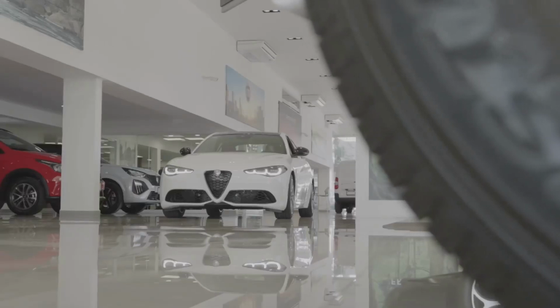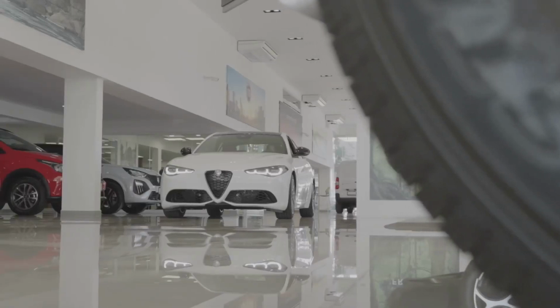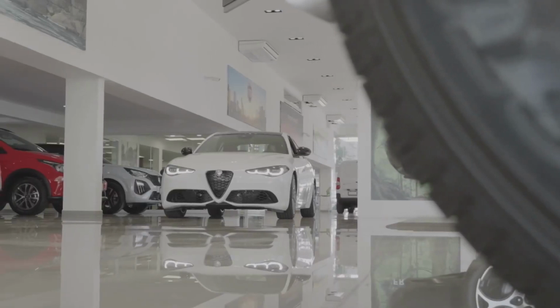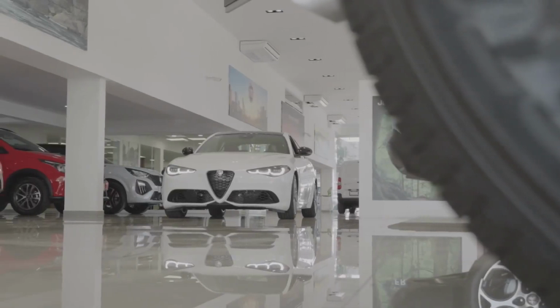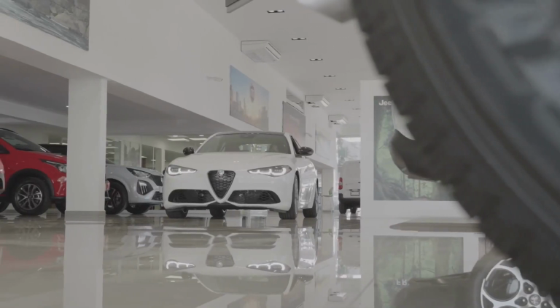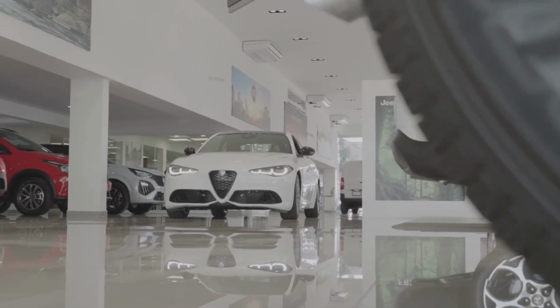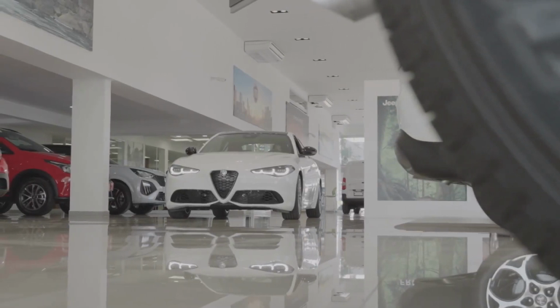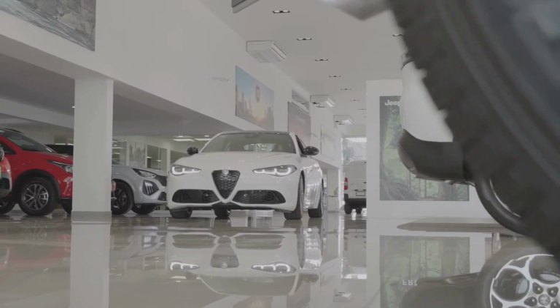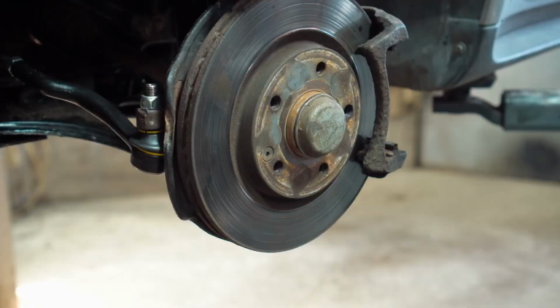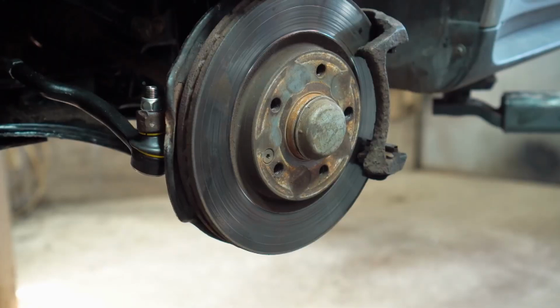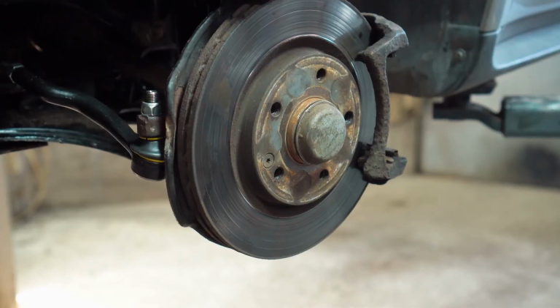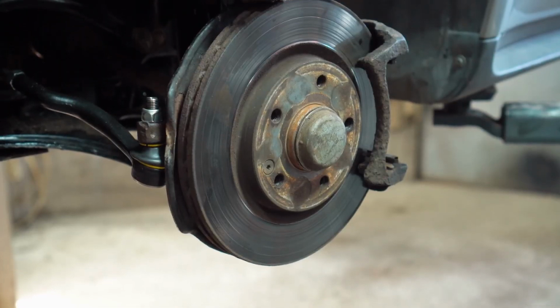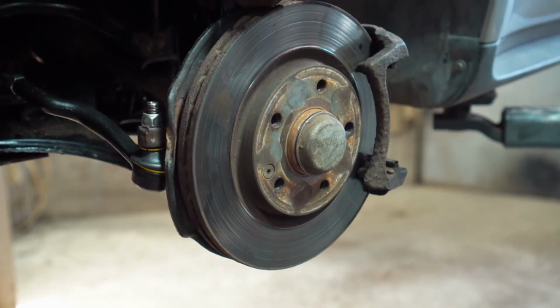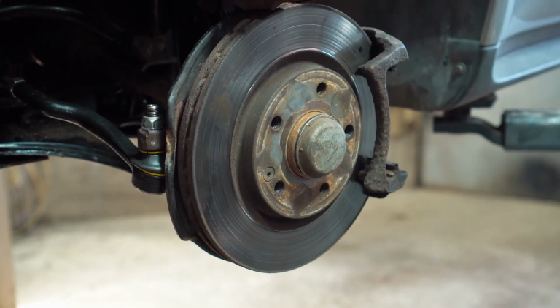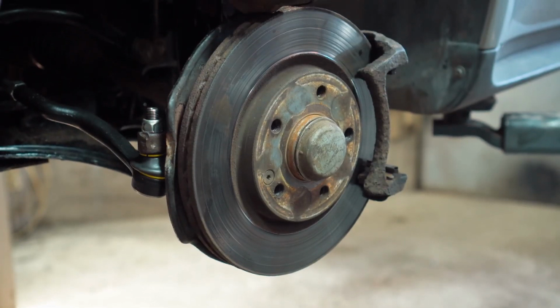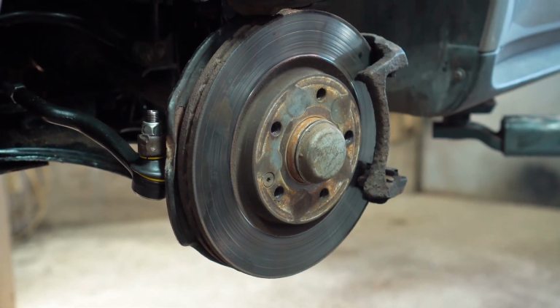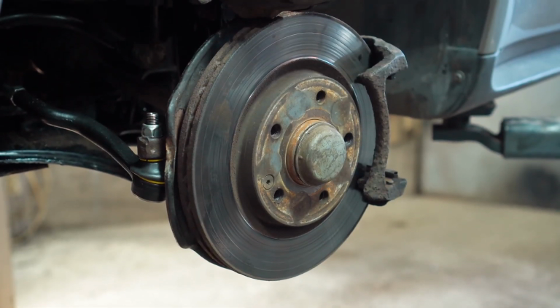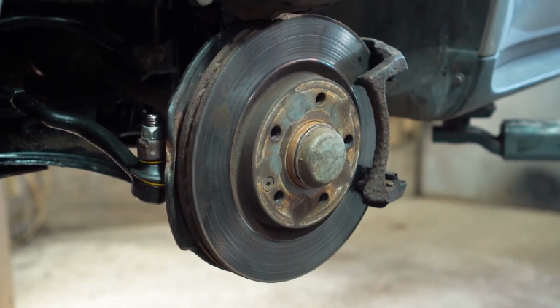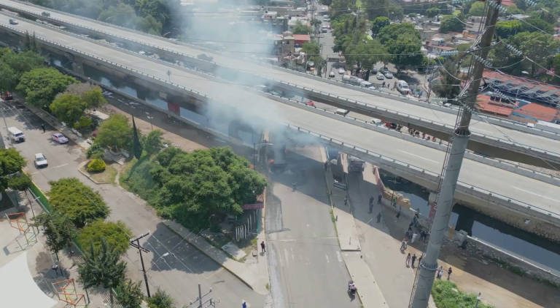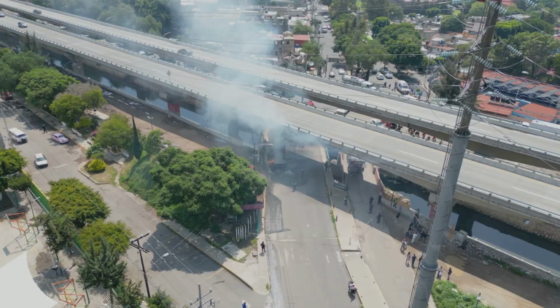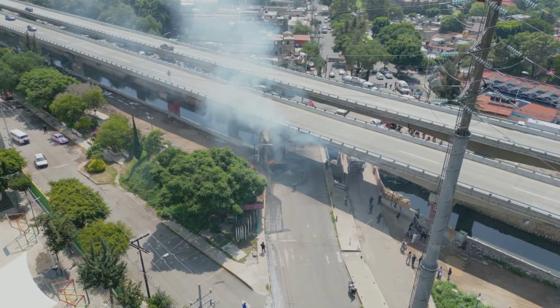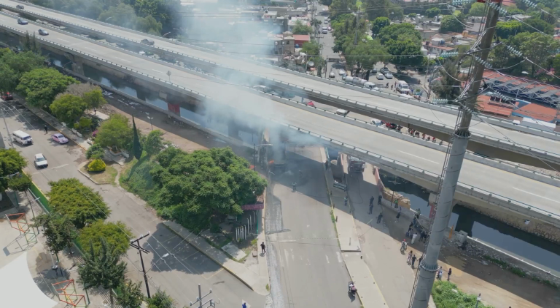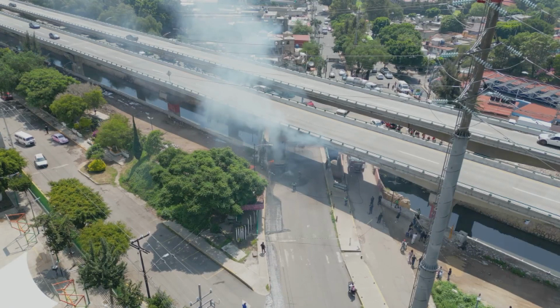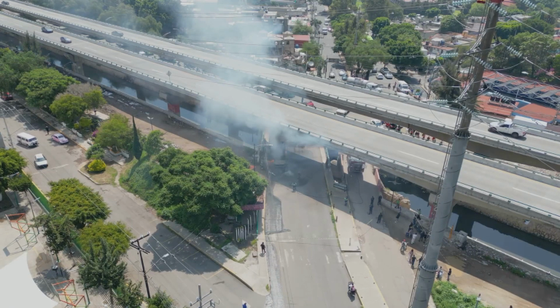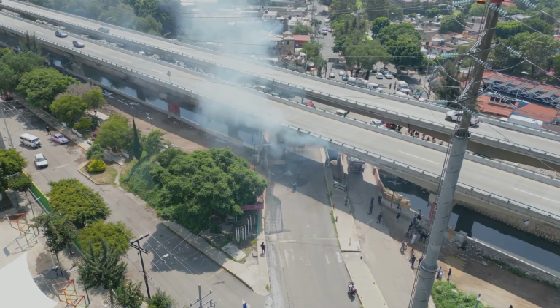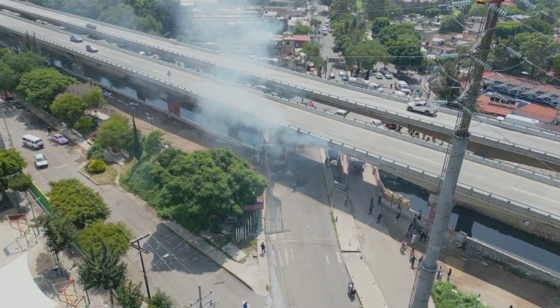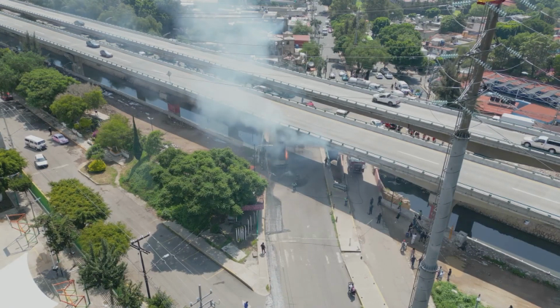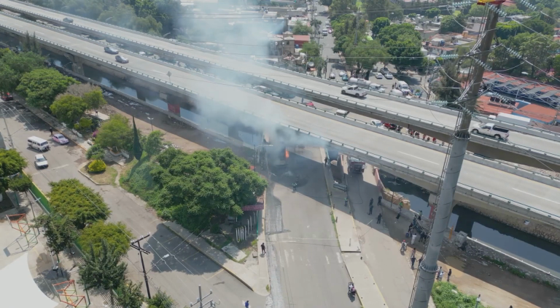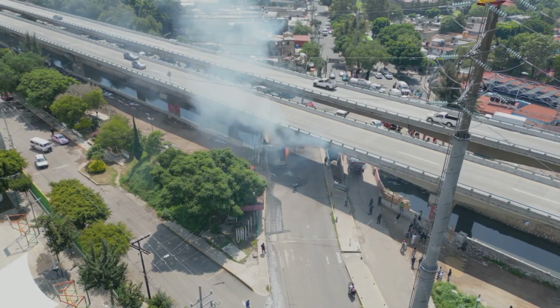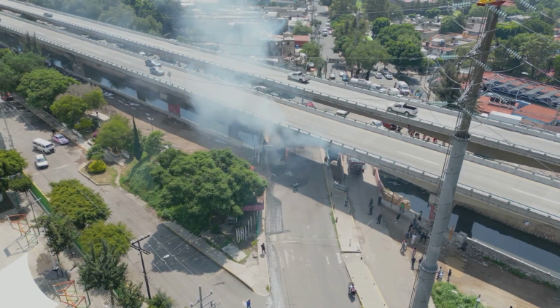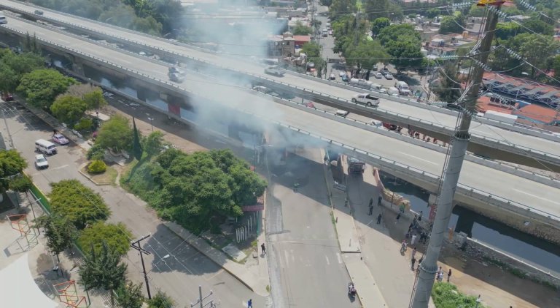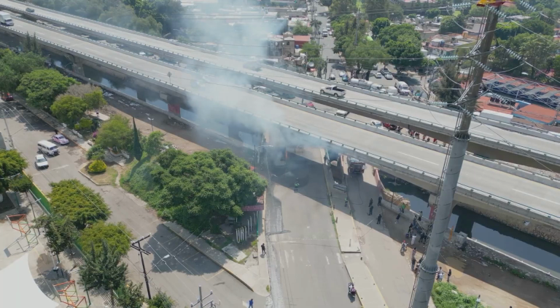Modern cars come standard with ABS. It works in the background, so you might not notice it — but it's always there, ready to help you stay safe.